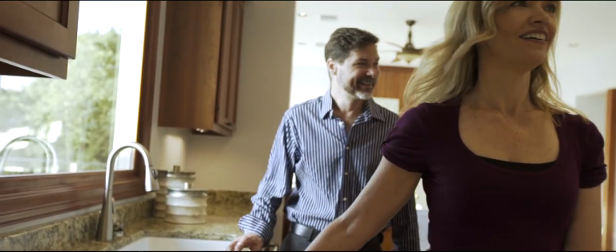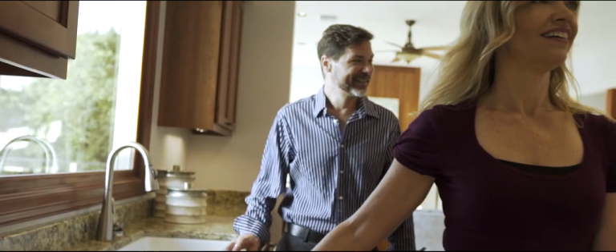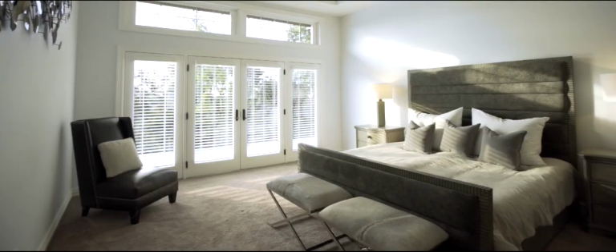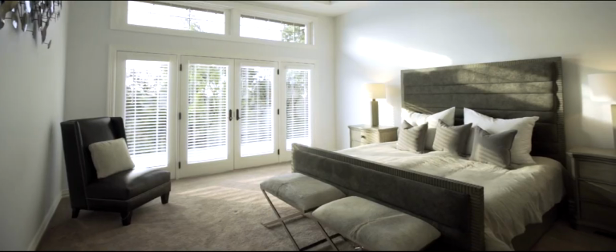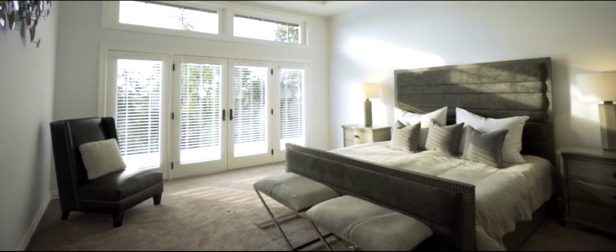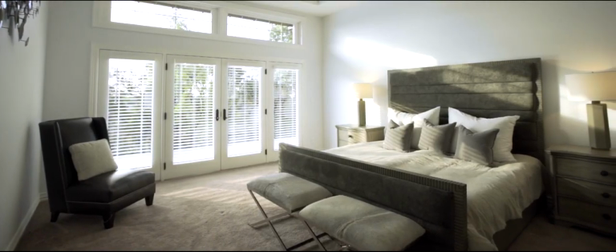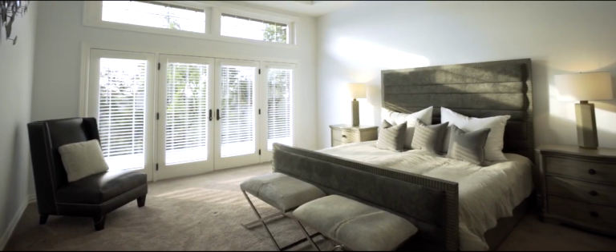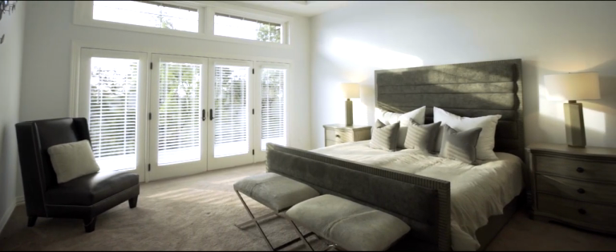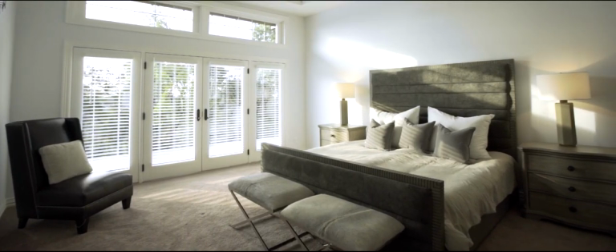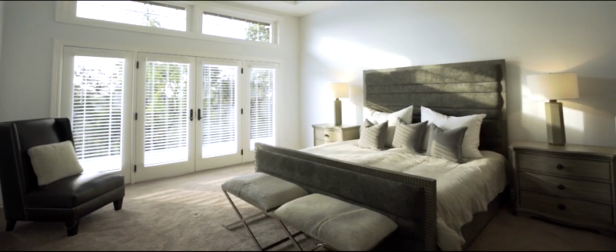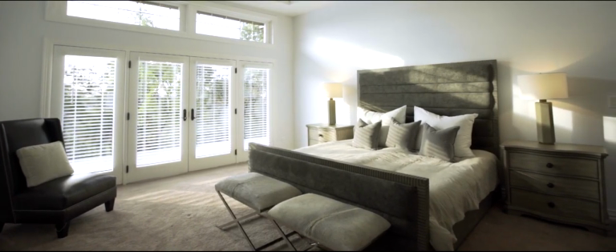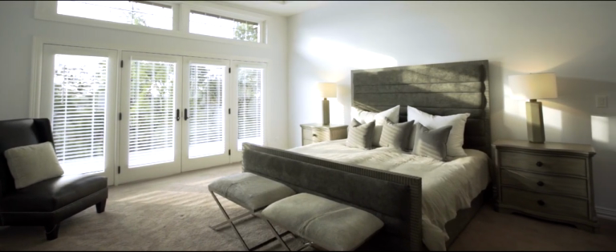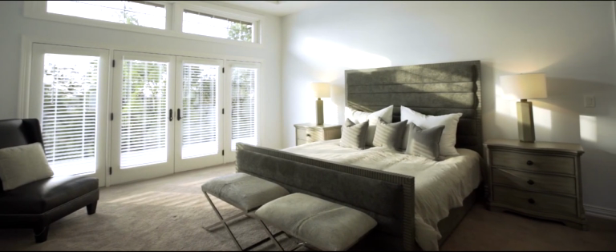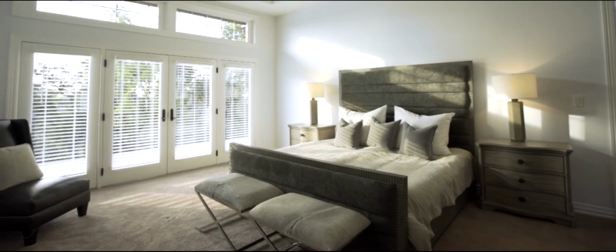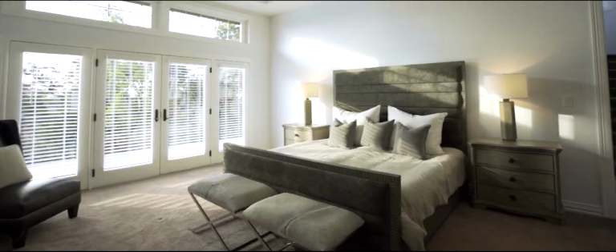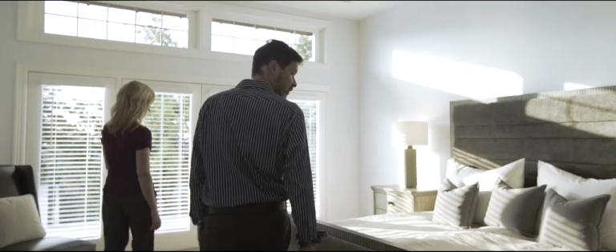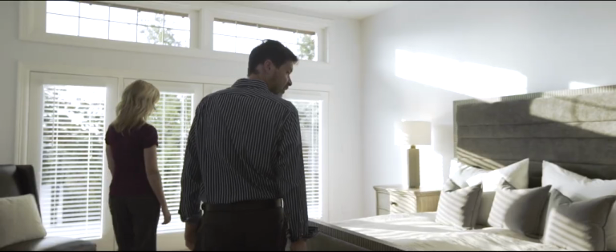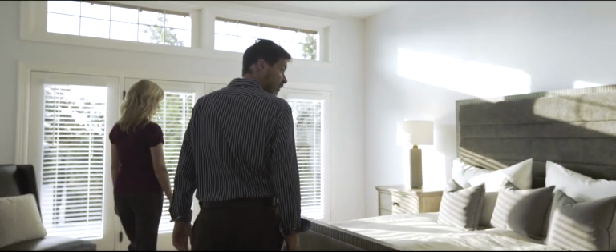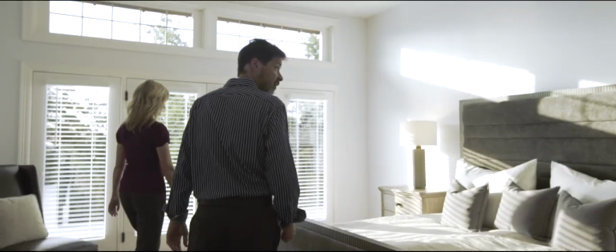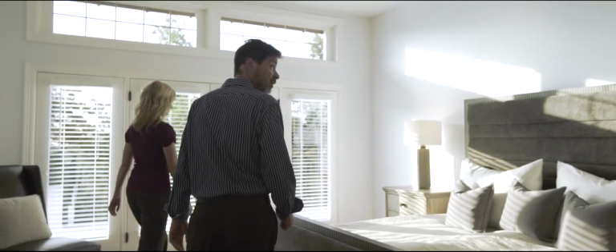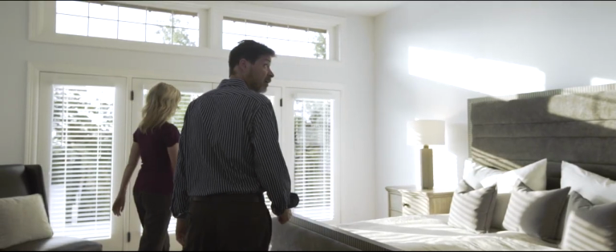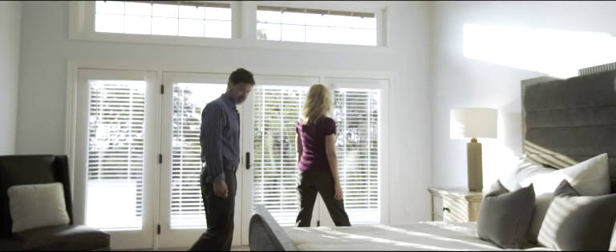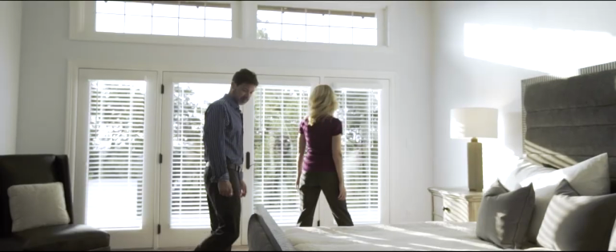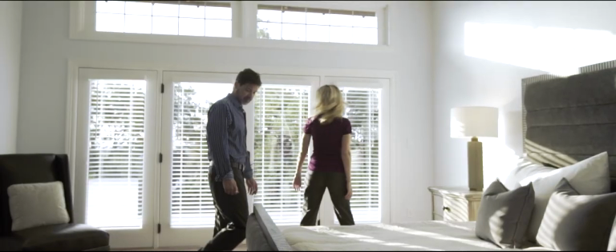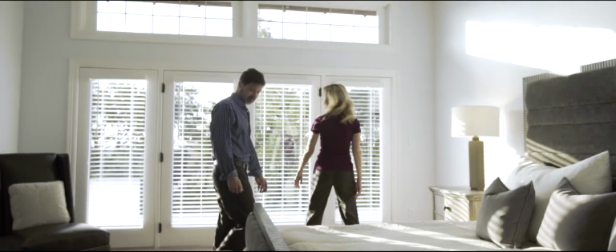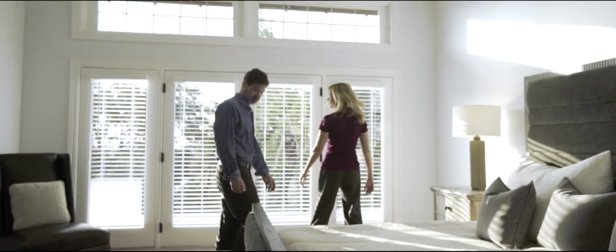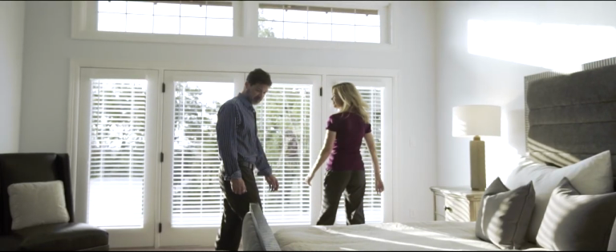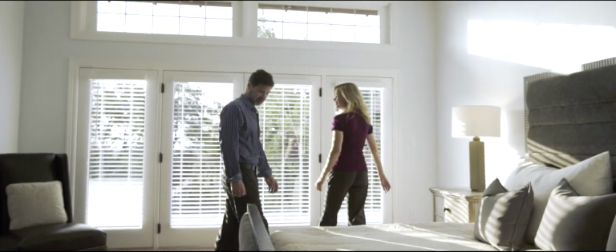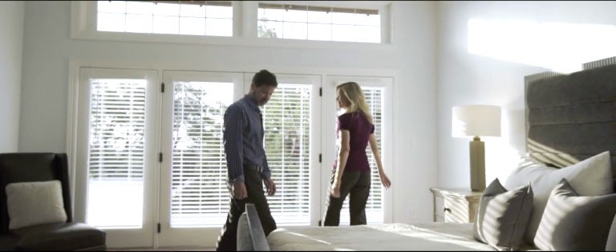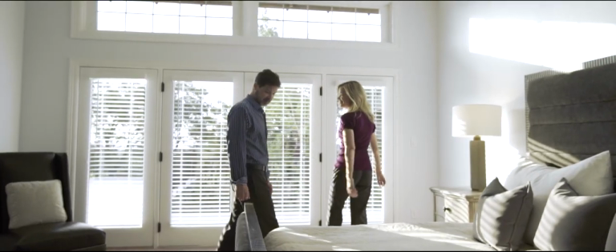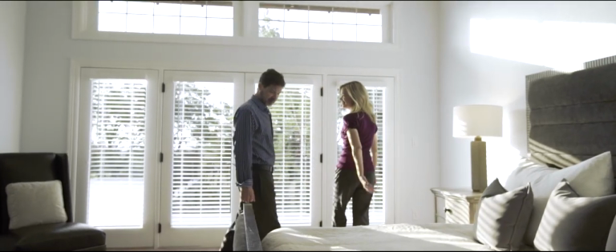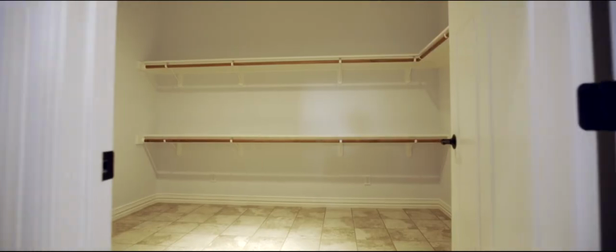The spacious master bedroom features gorgeous hill country views and a large walk-in closet.